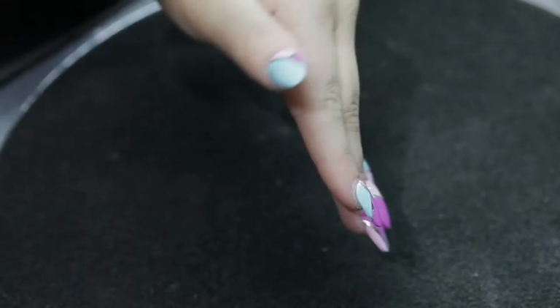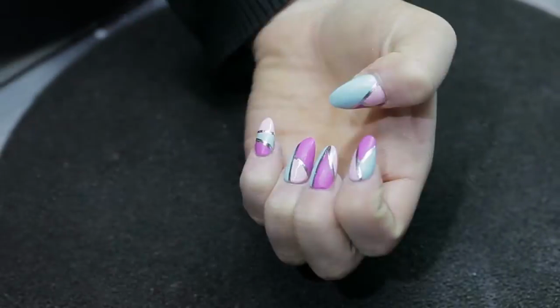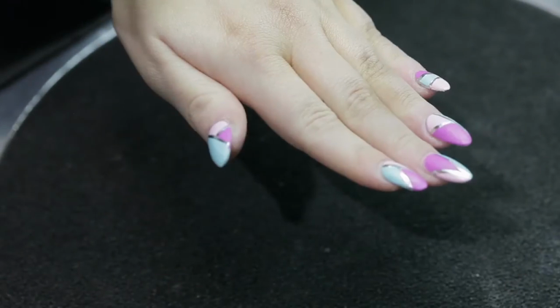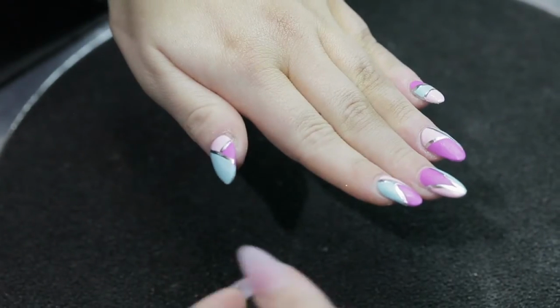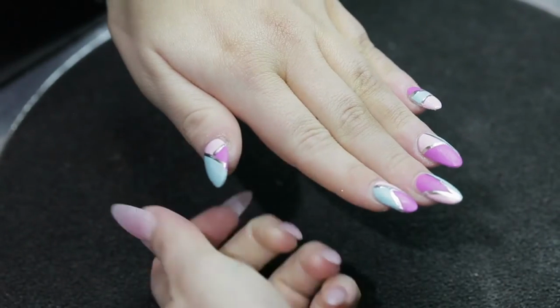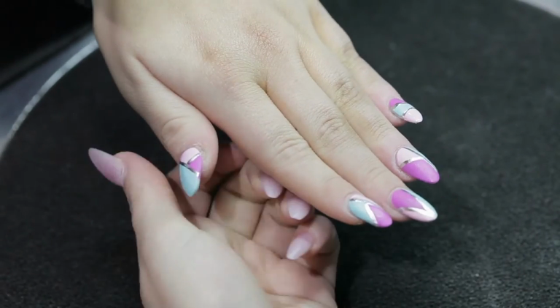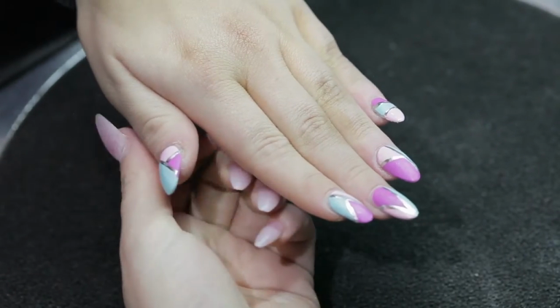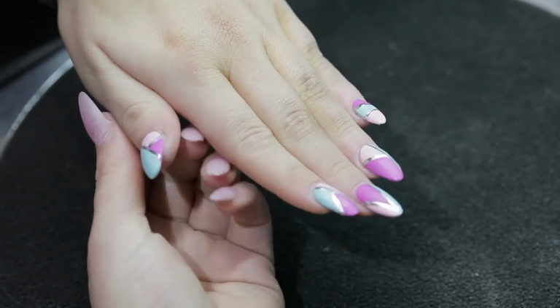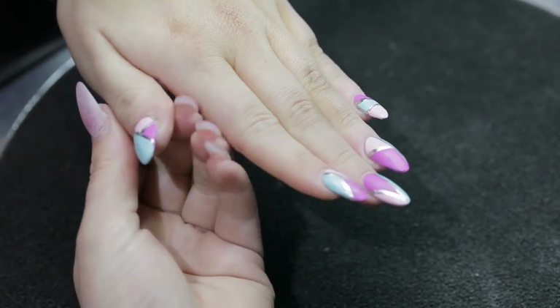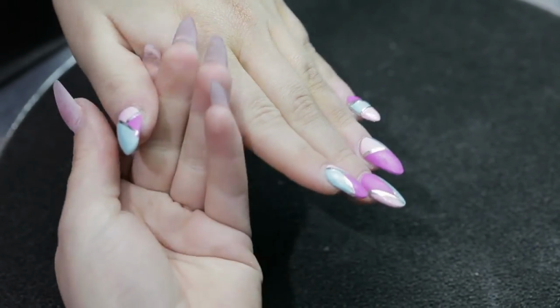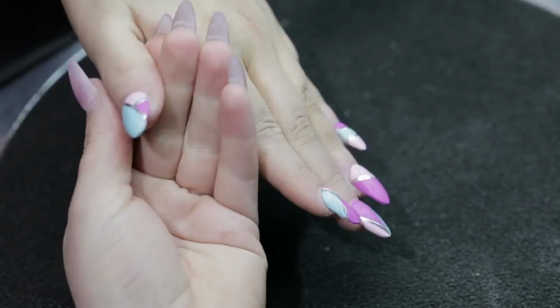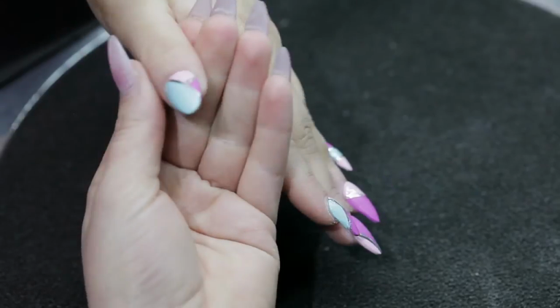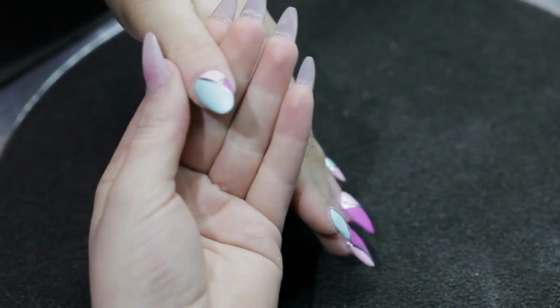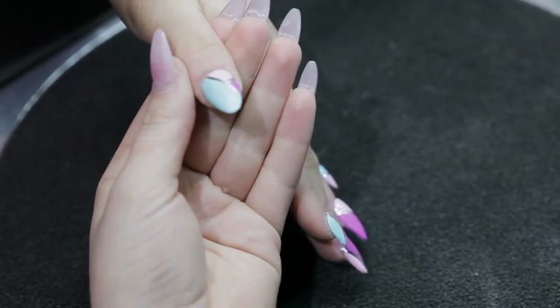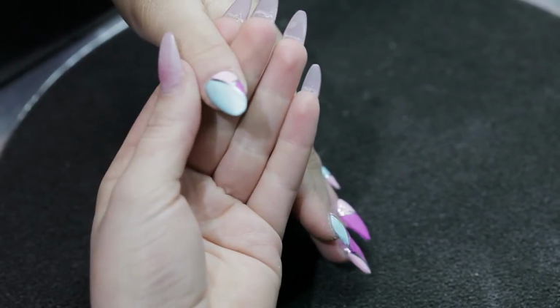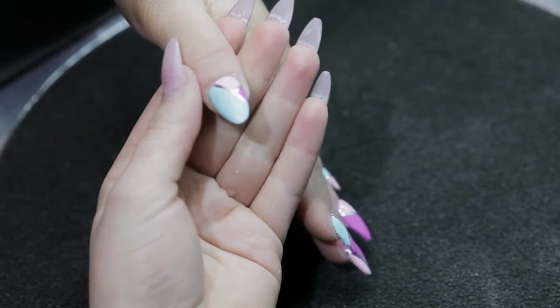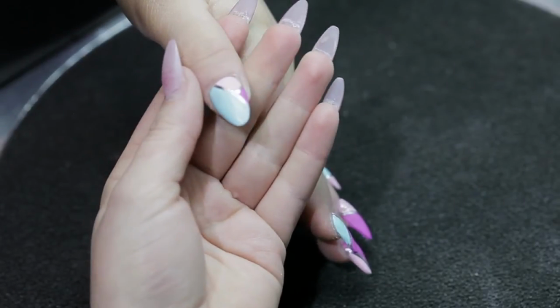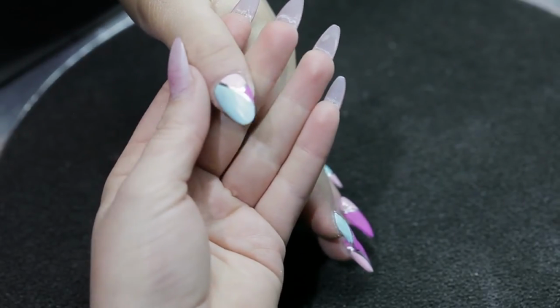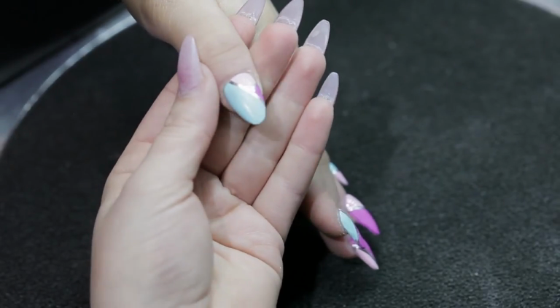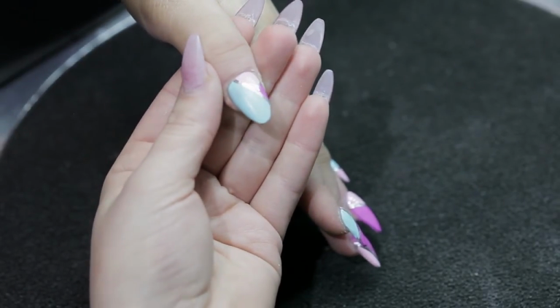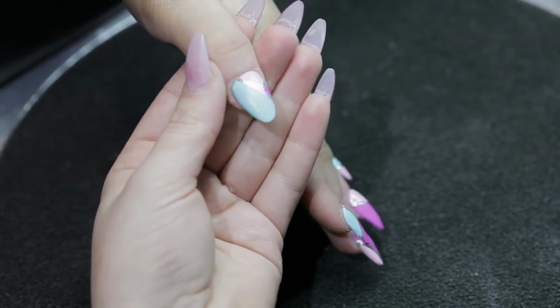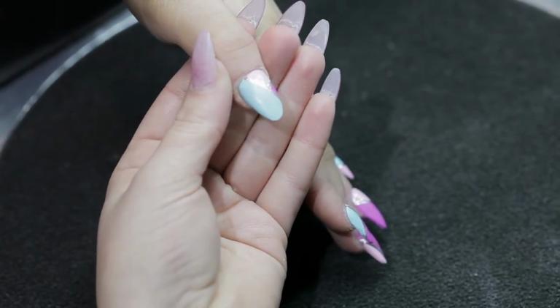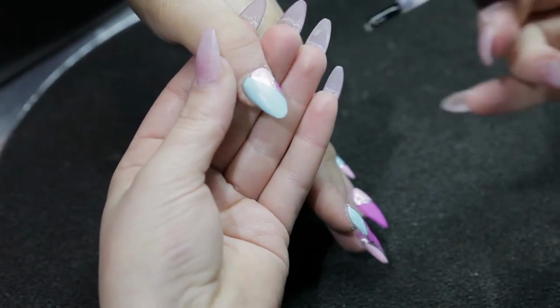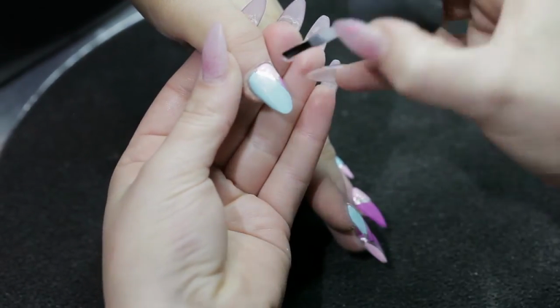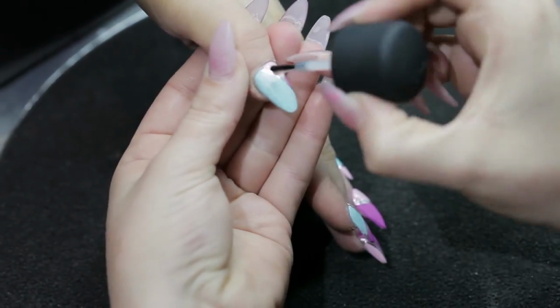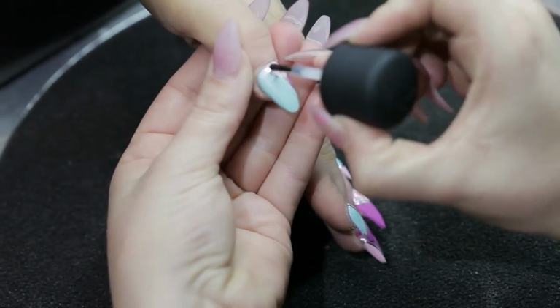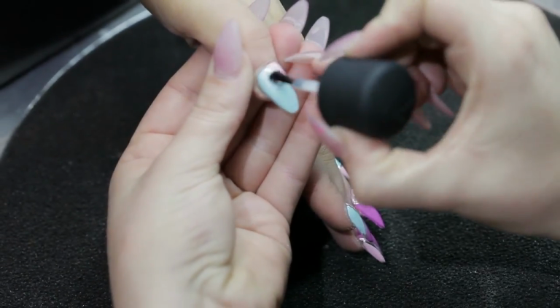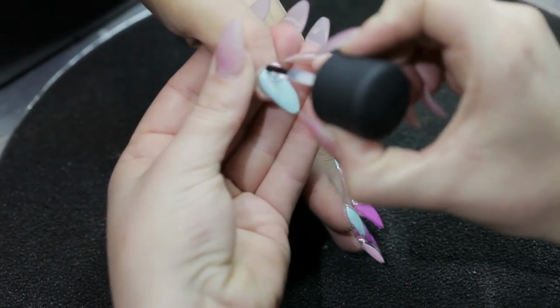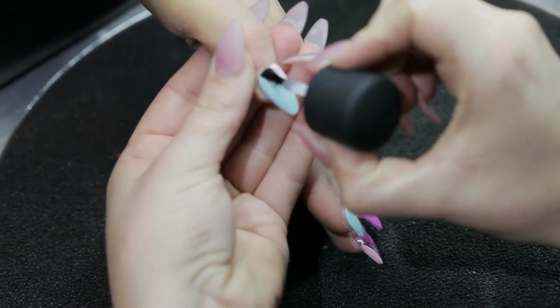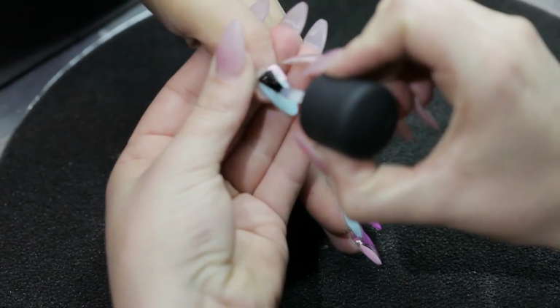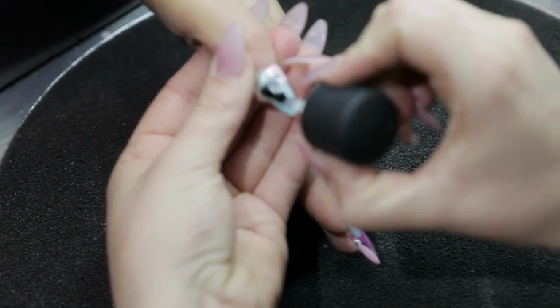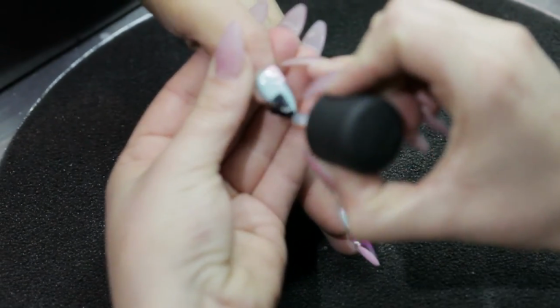To help your designs last as long as possible, make sure to use a quality top coat over each nail.